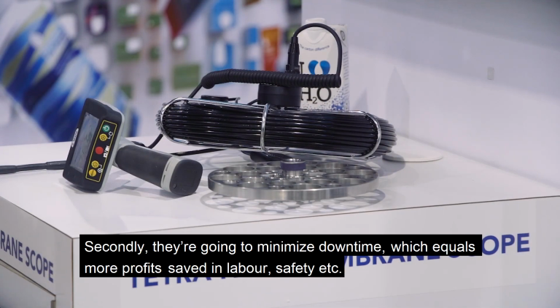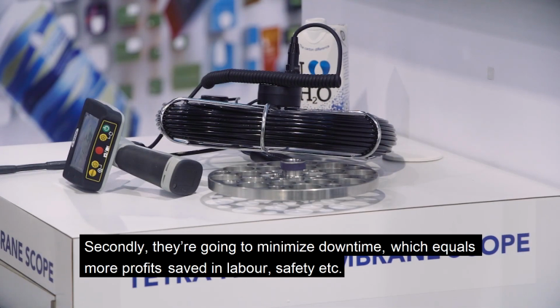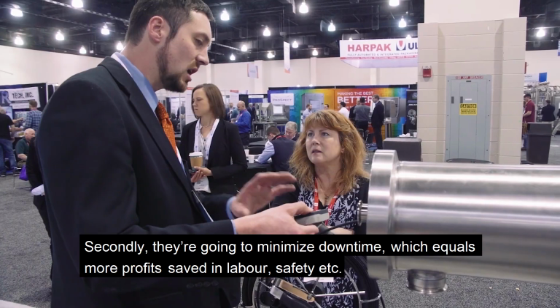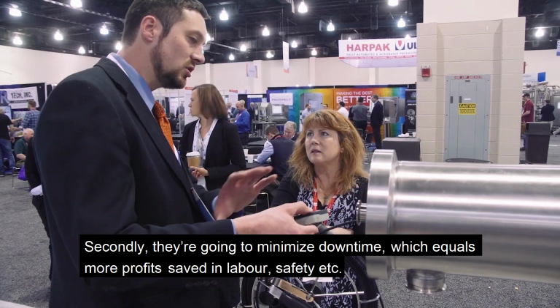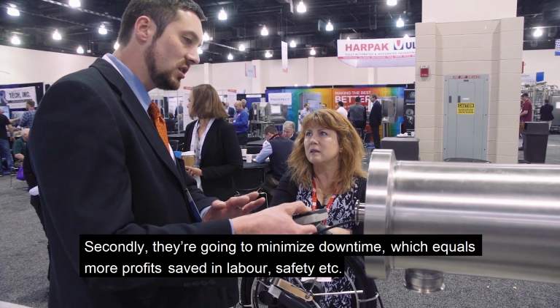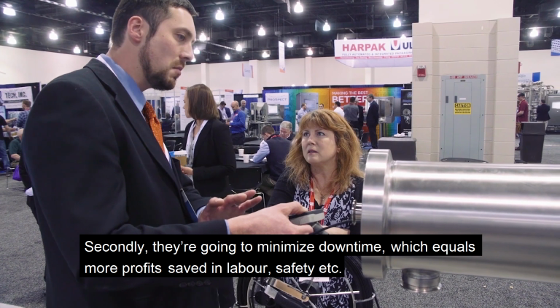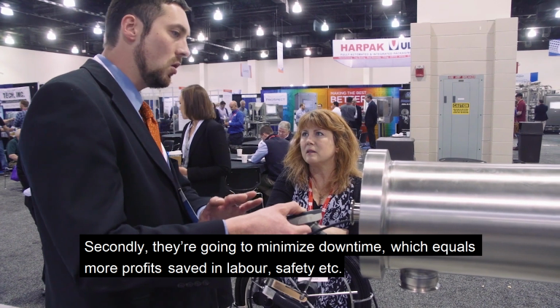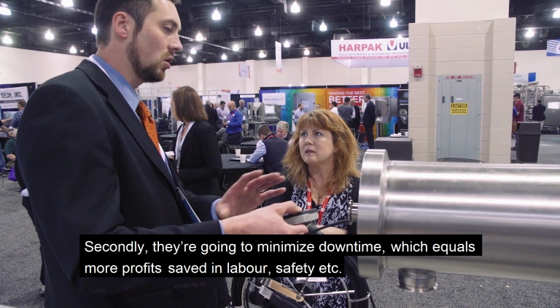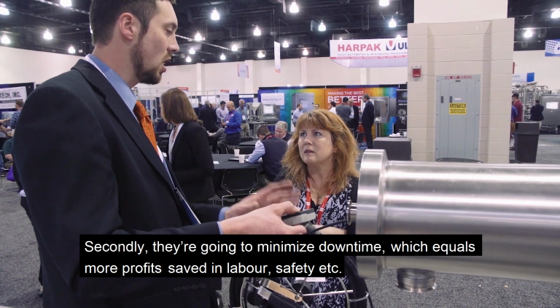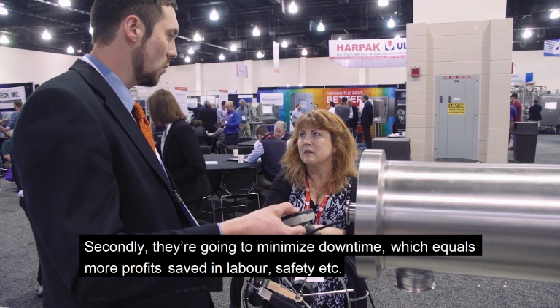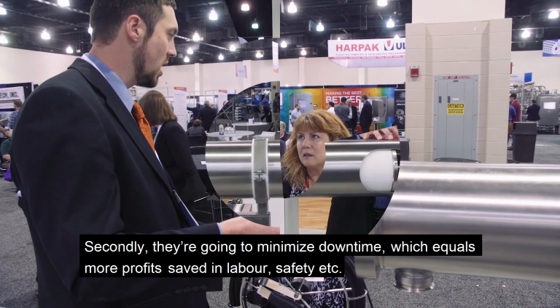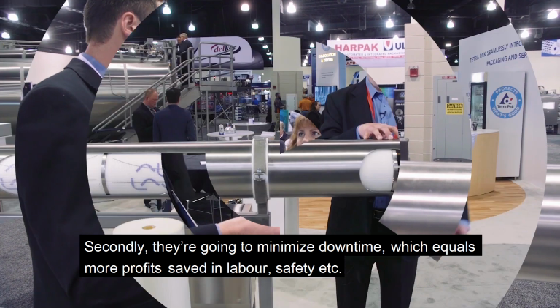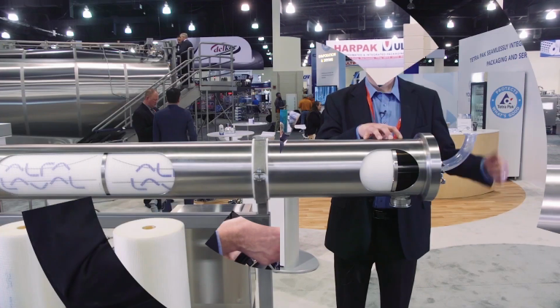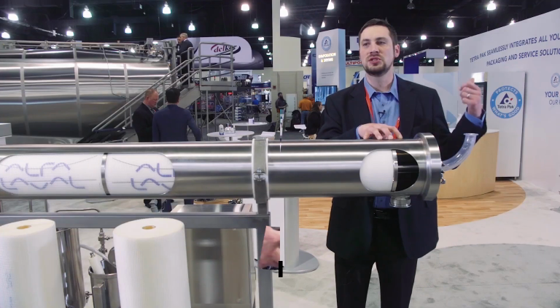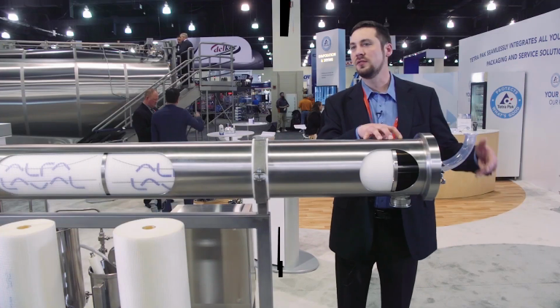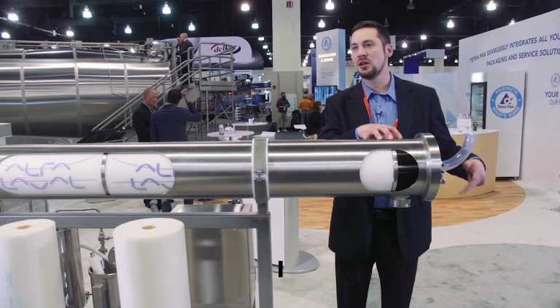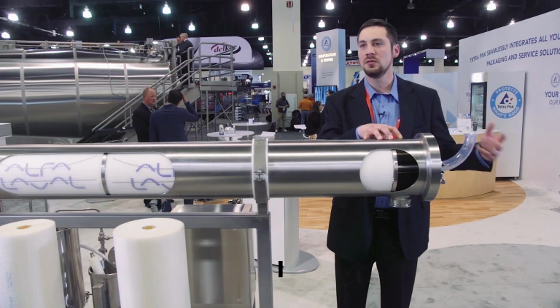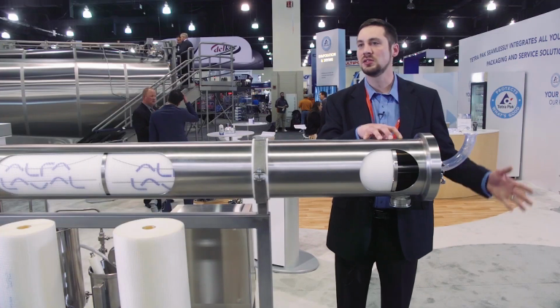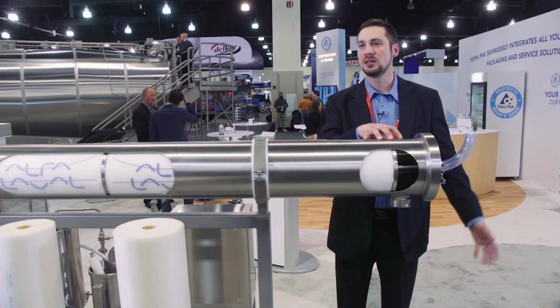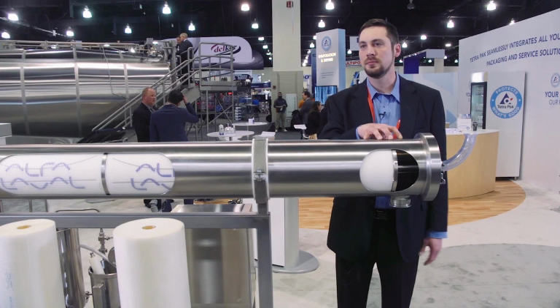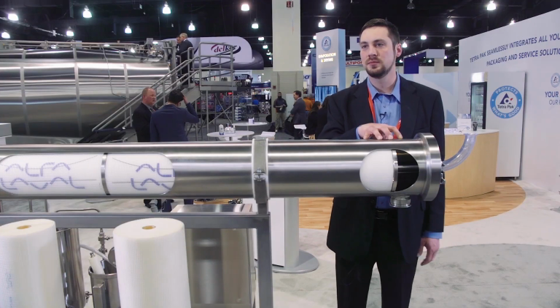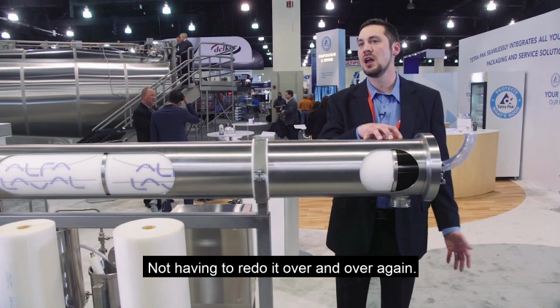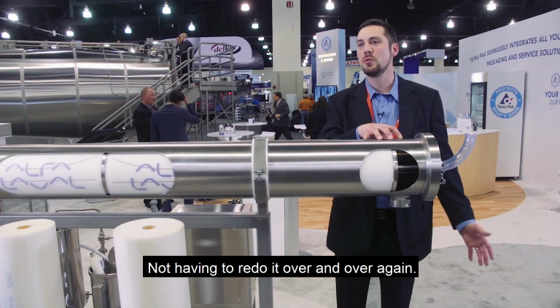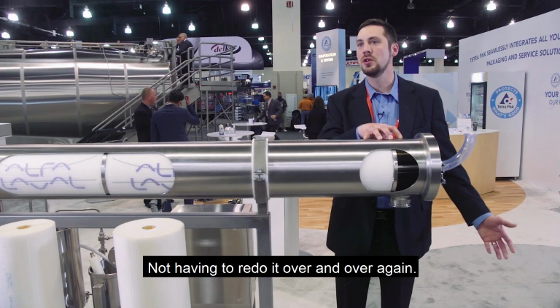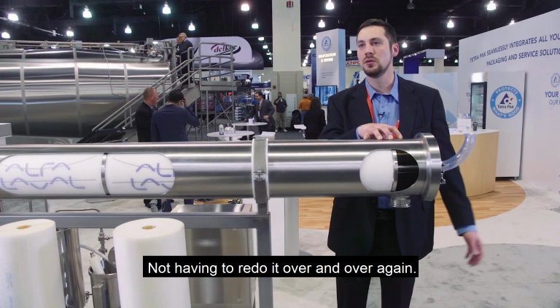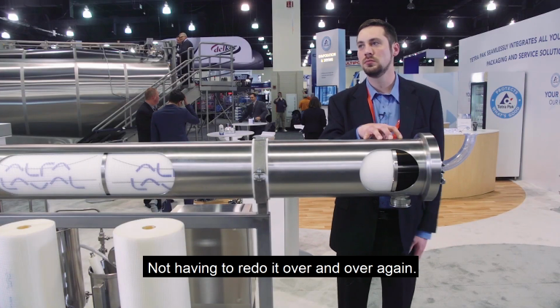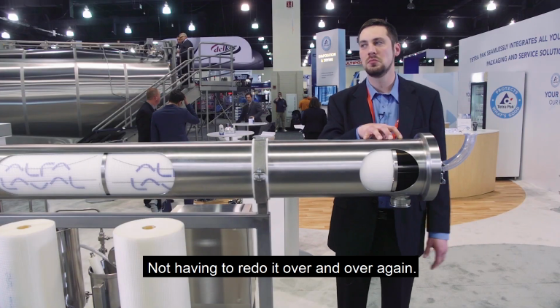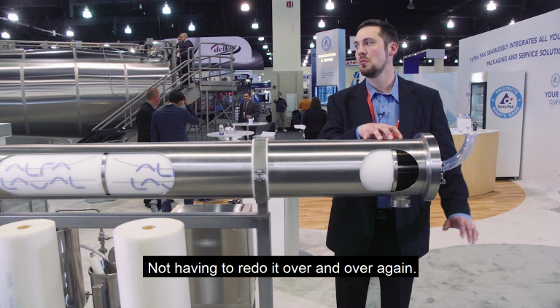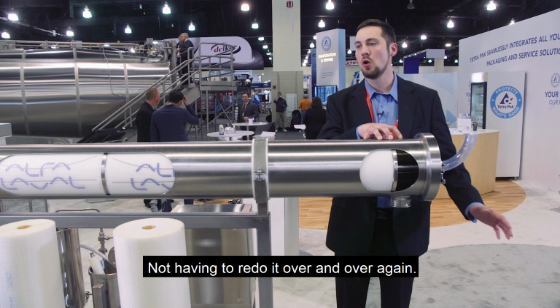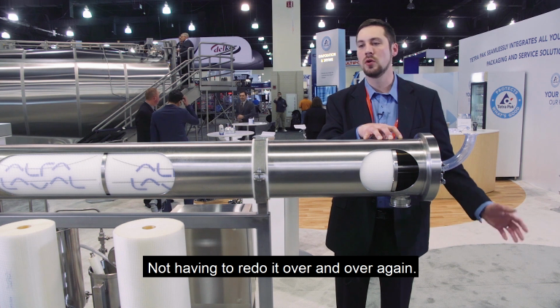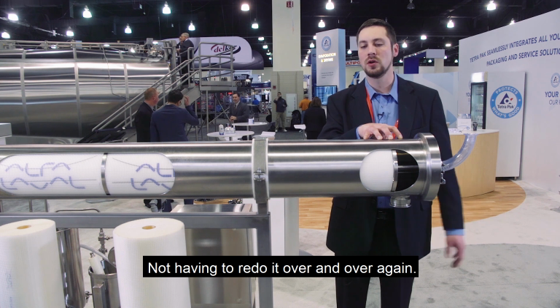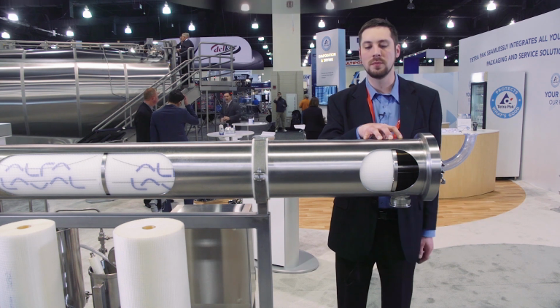They save in labor, safety, things like that — not having to redo it over and over again.